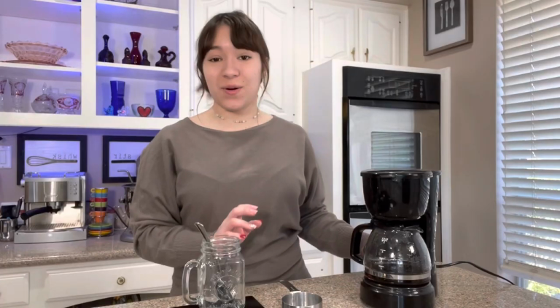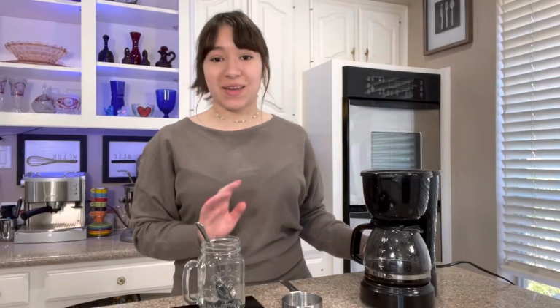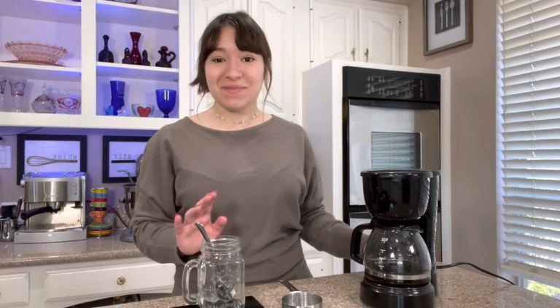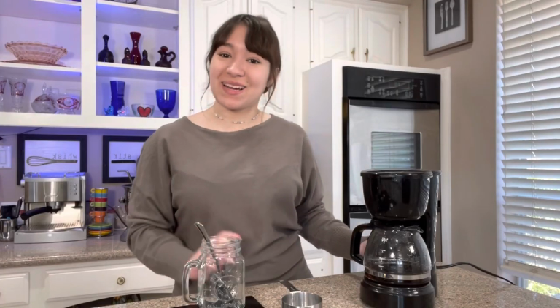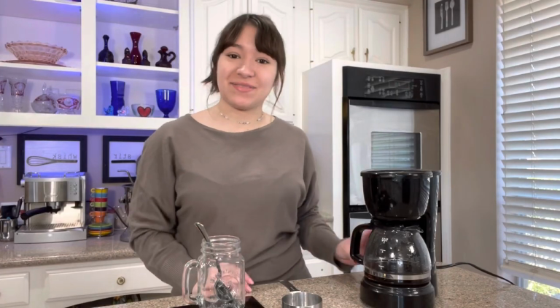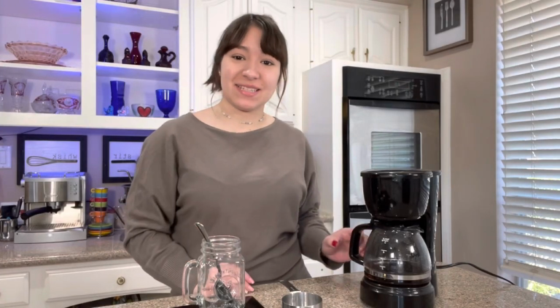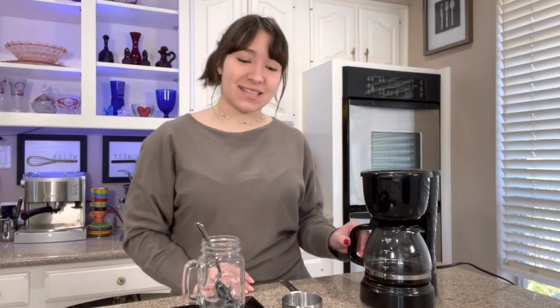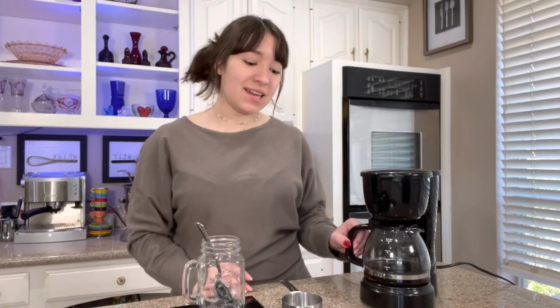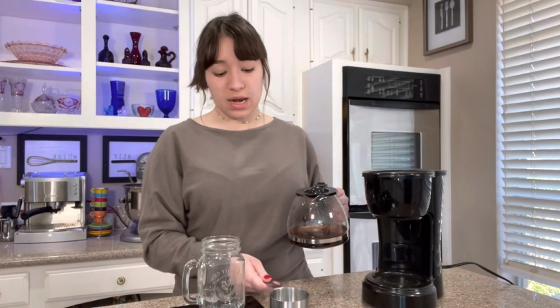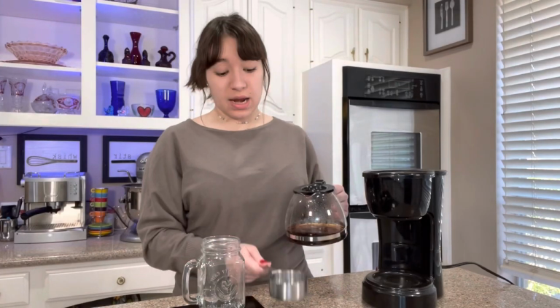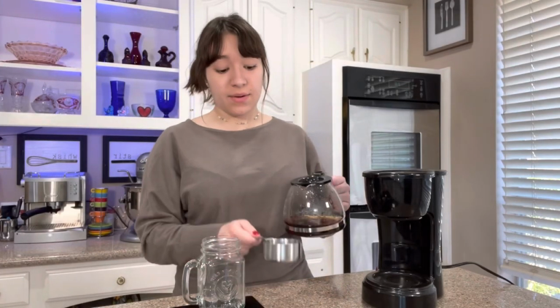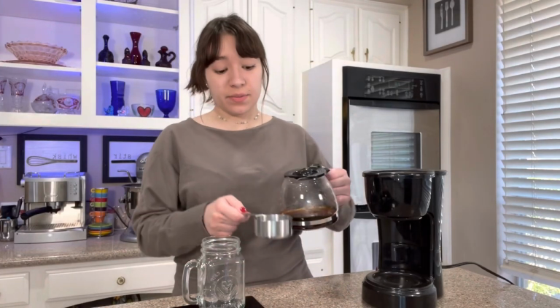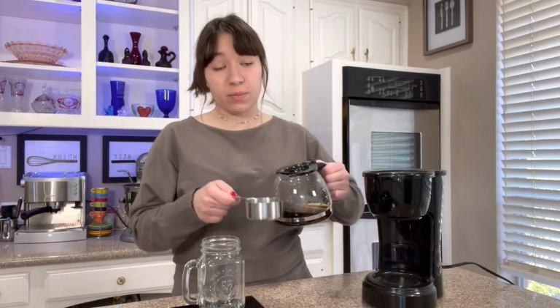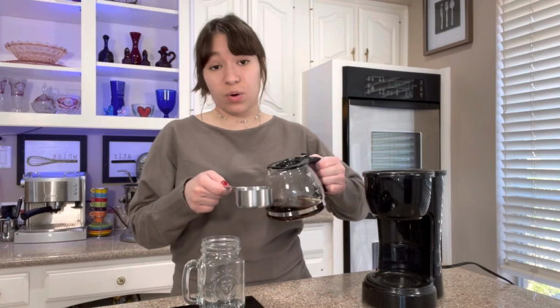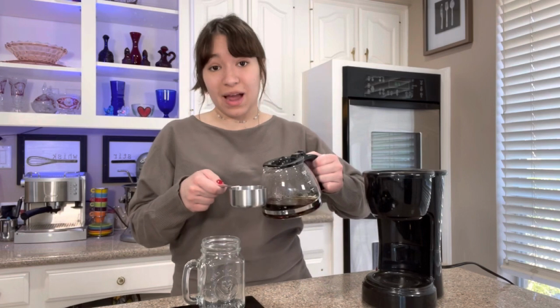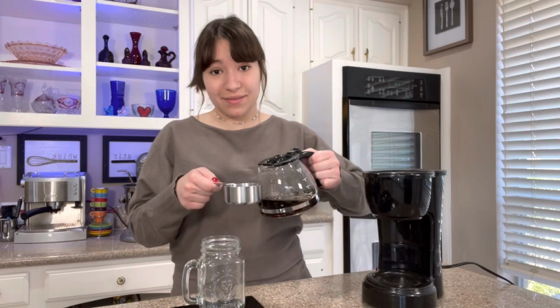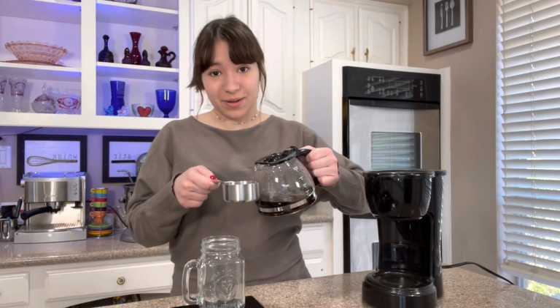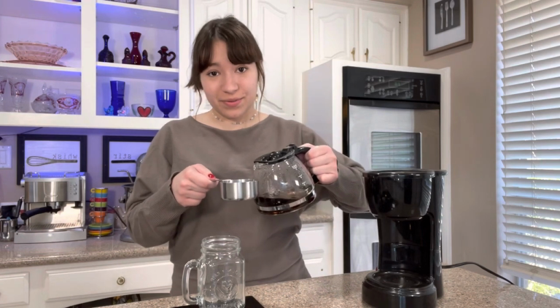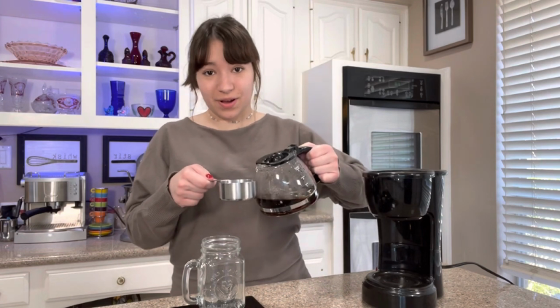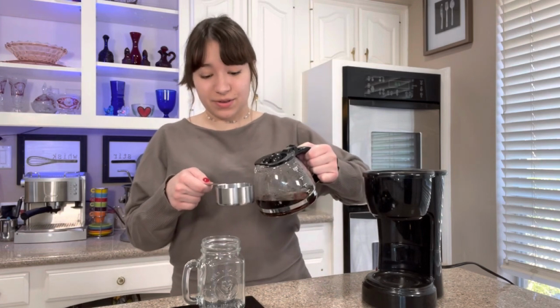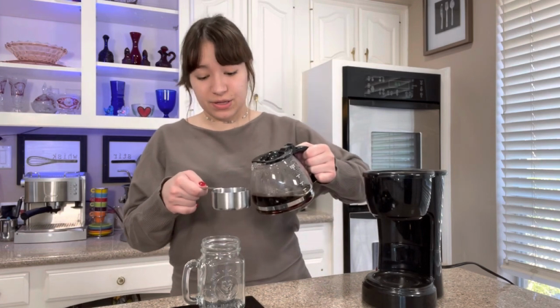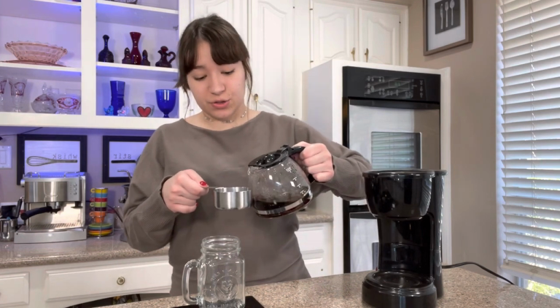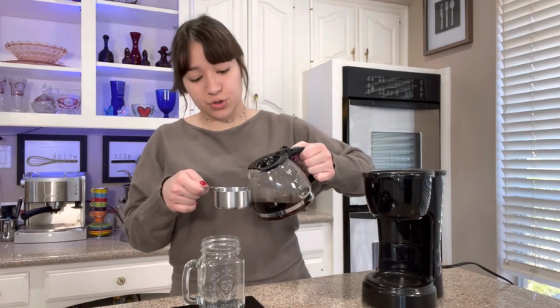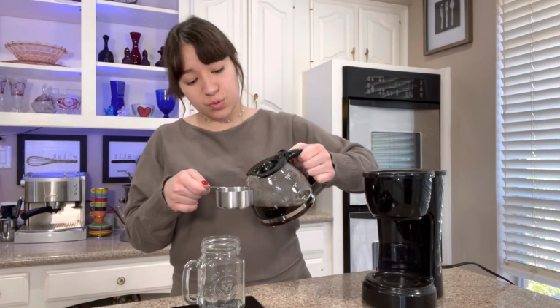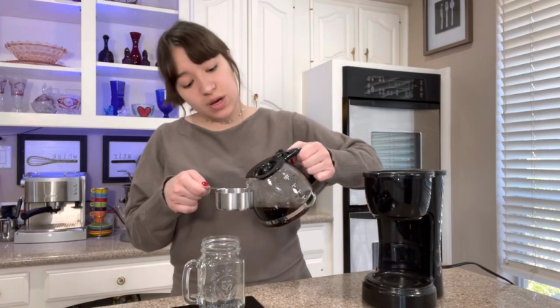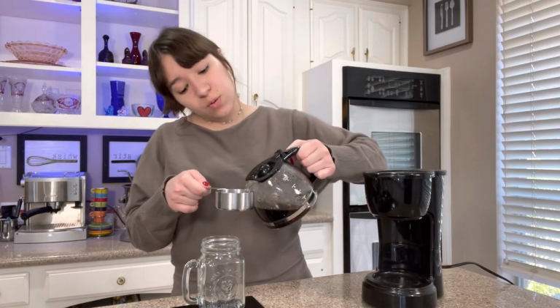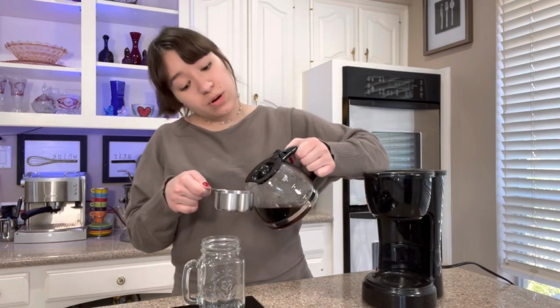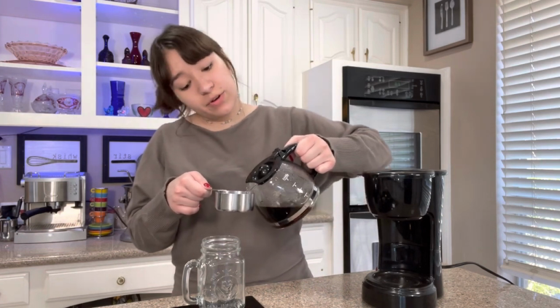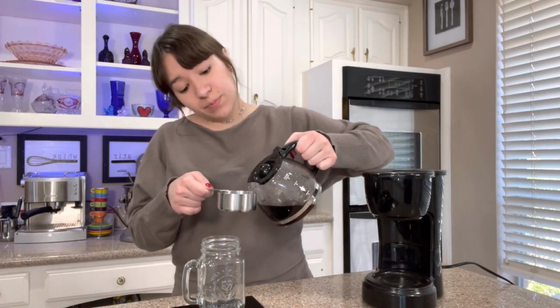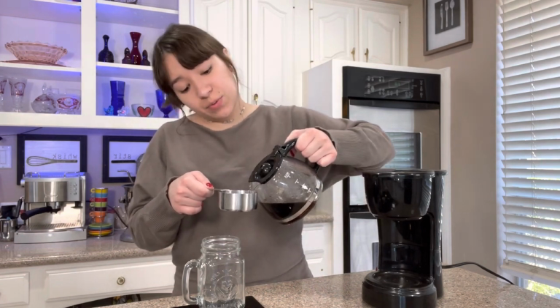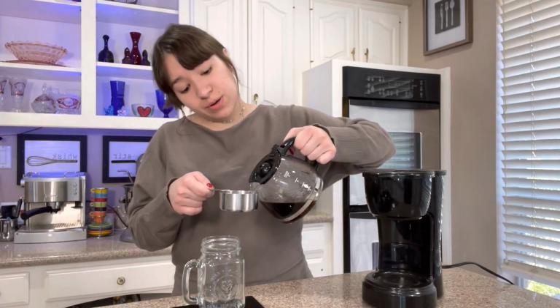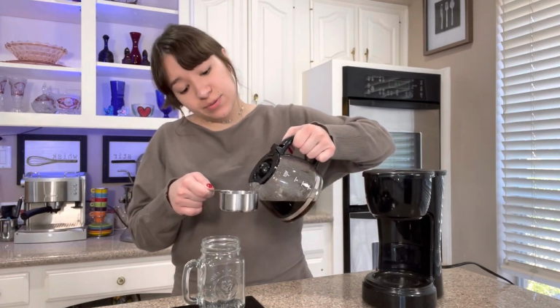My coffee is done, and now I'm going to pour half a cup of coffee into whatever cup you want to use.